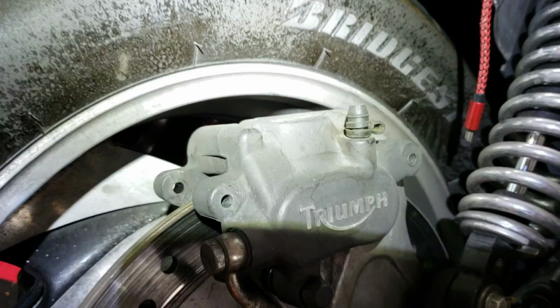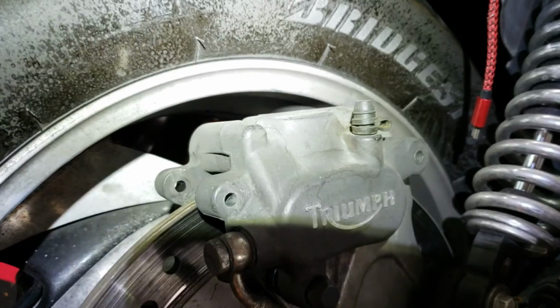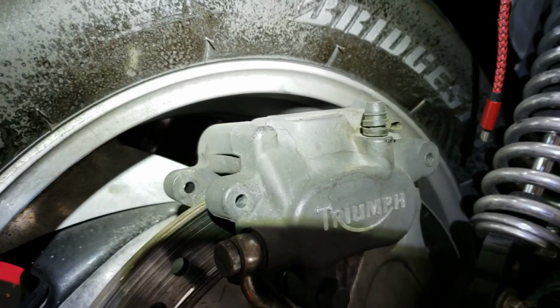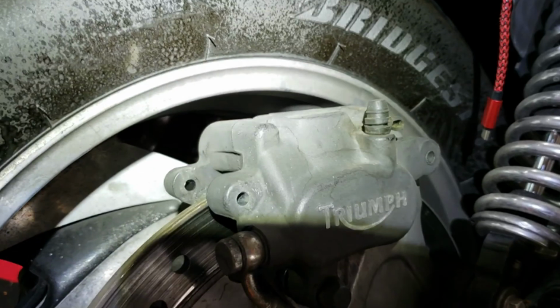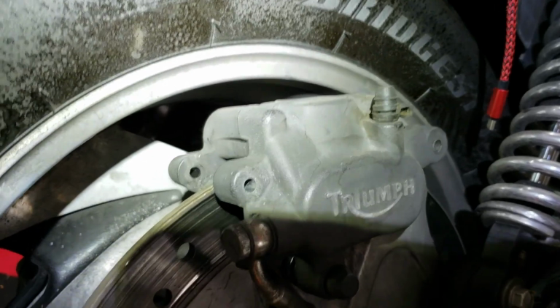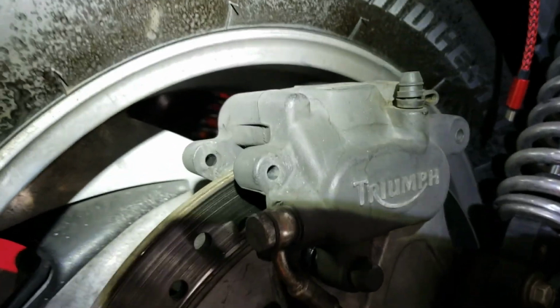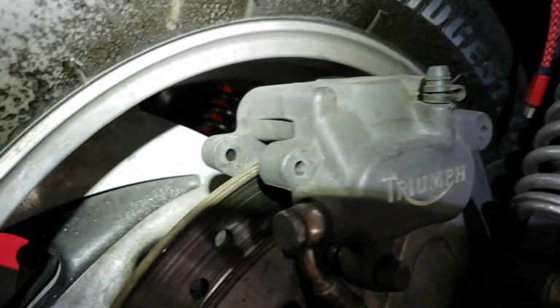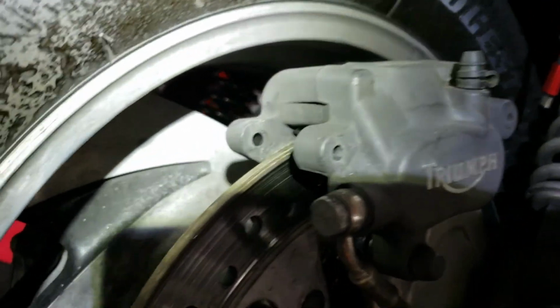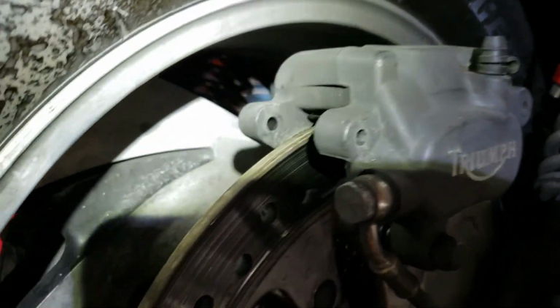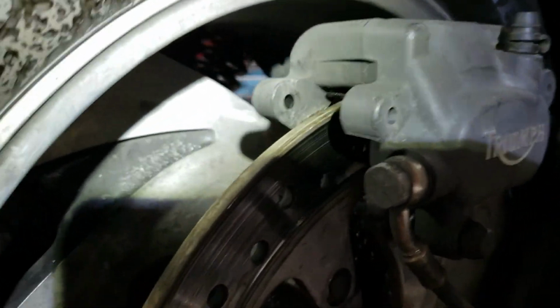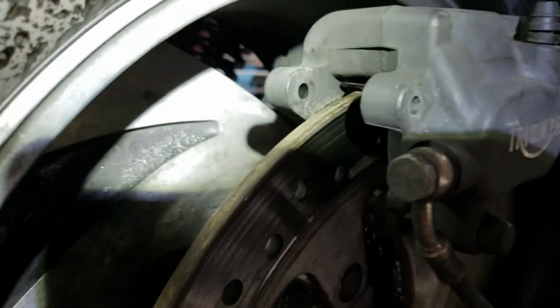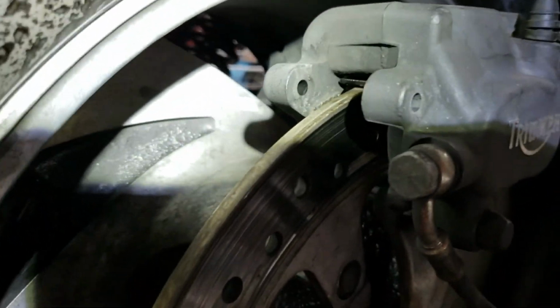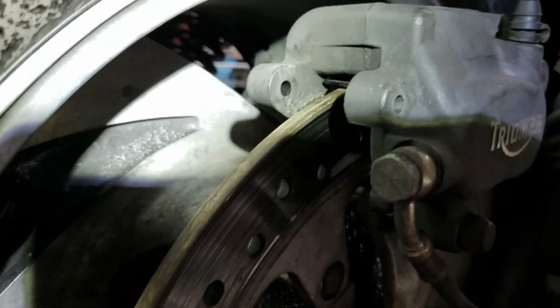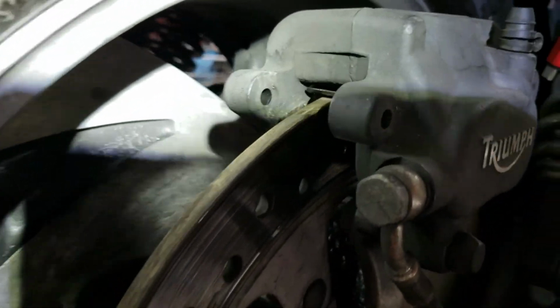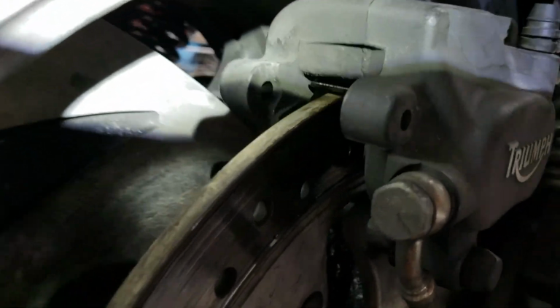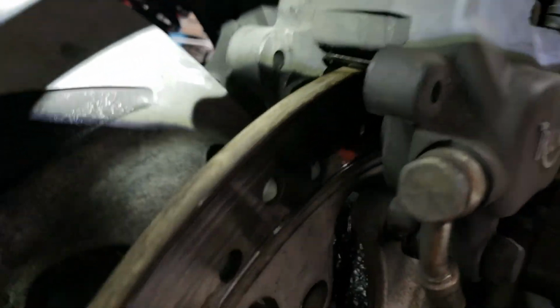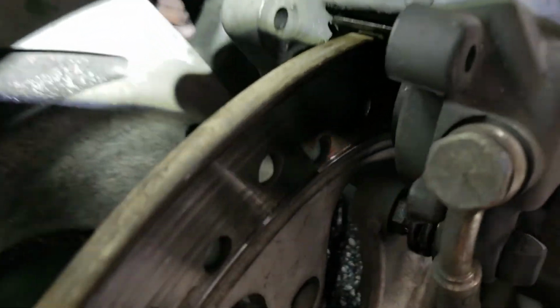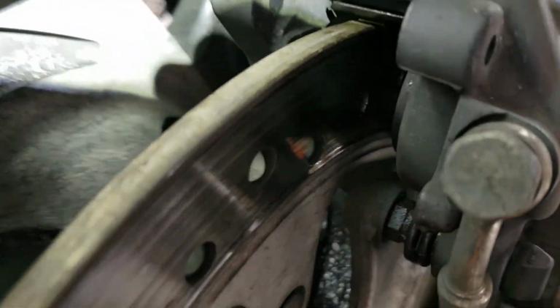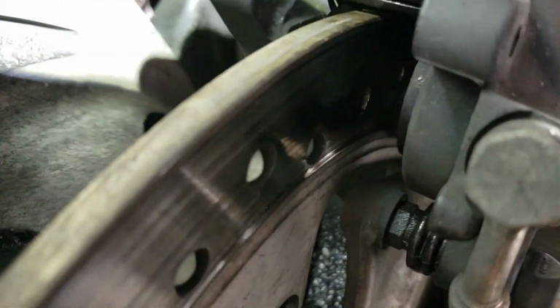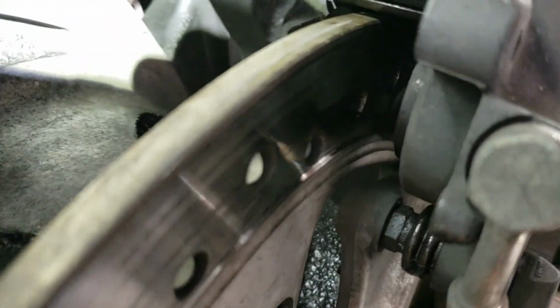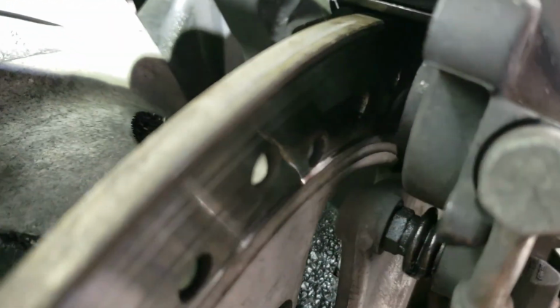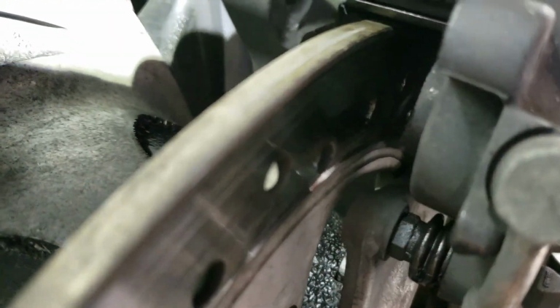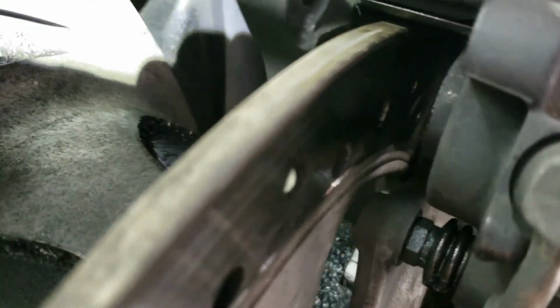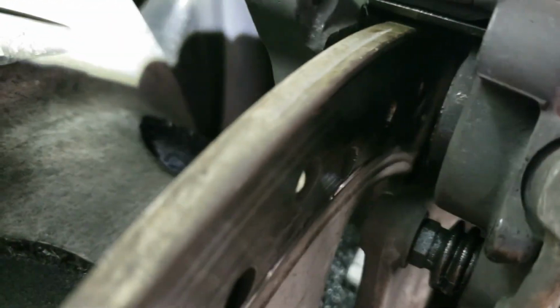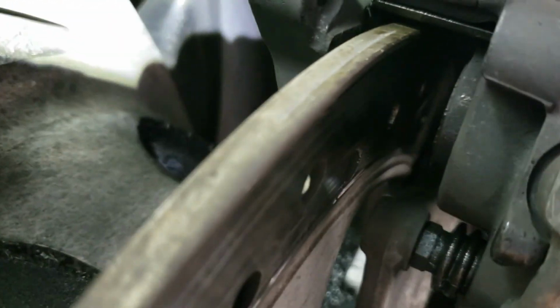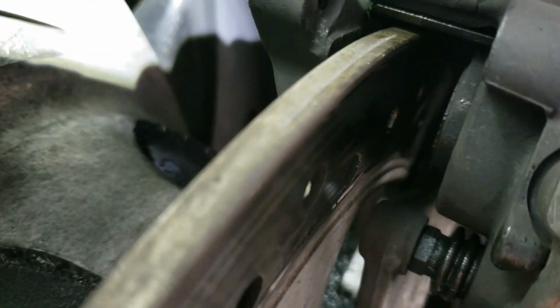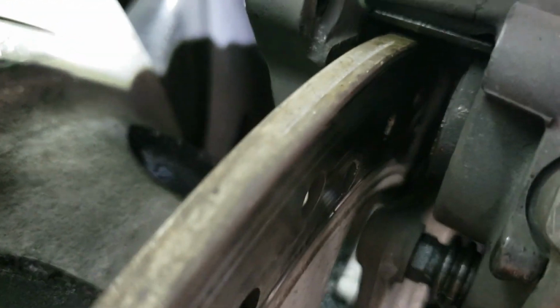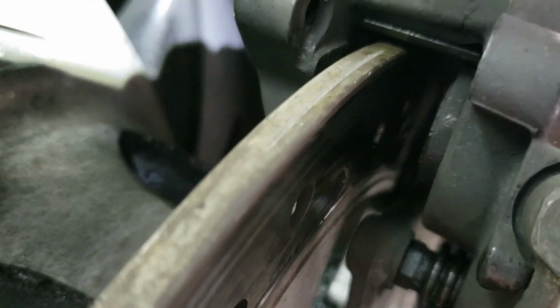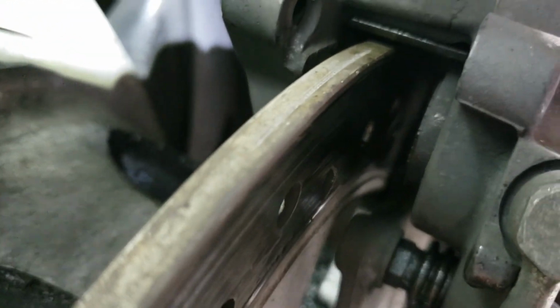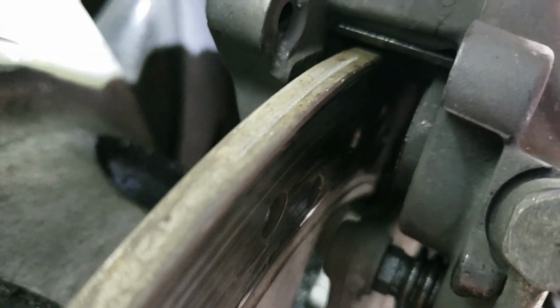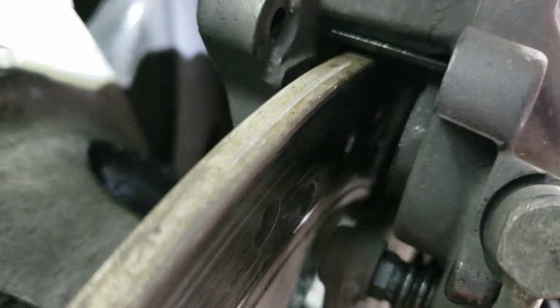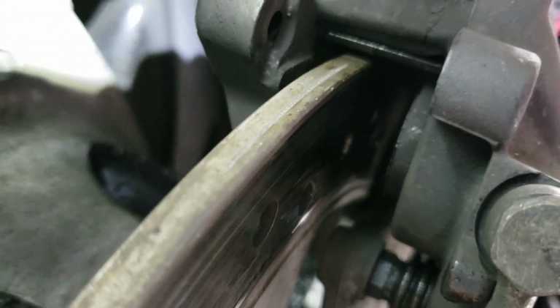Let's get ready to do my brakes. Got my pistons pushed back.